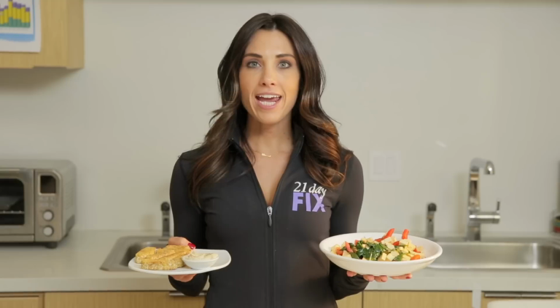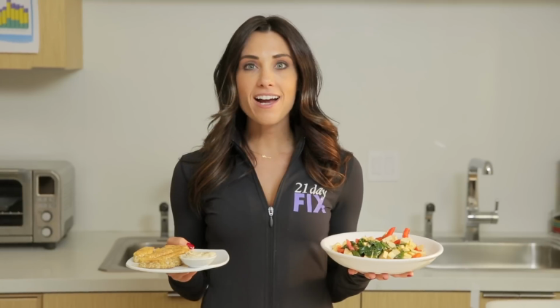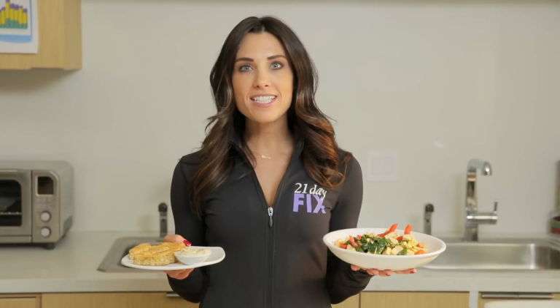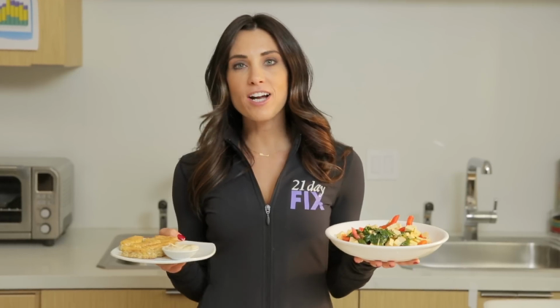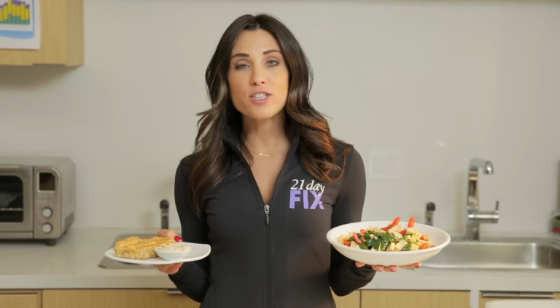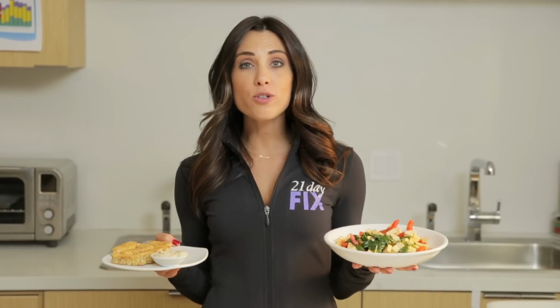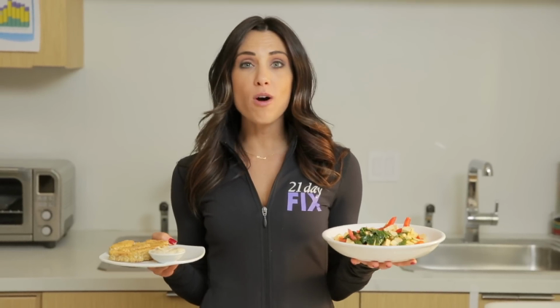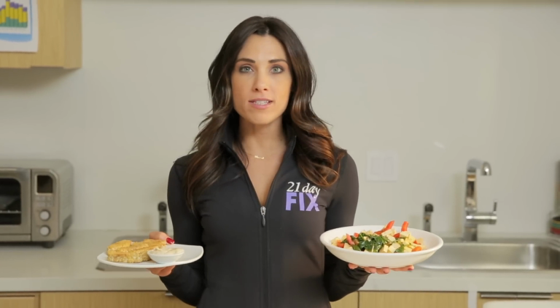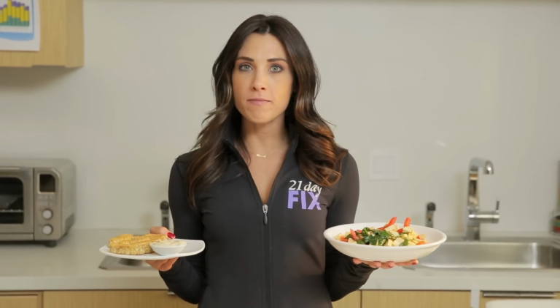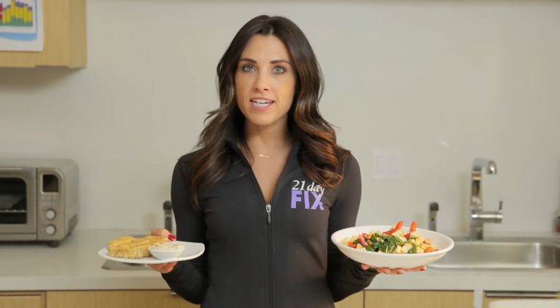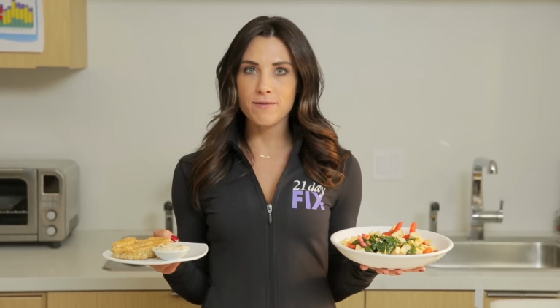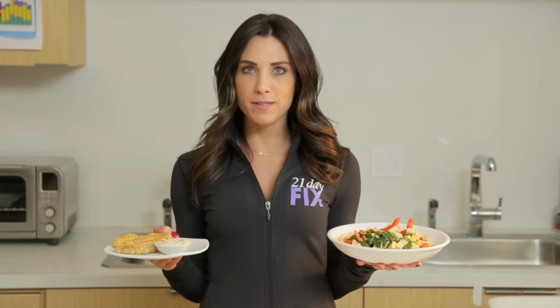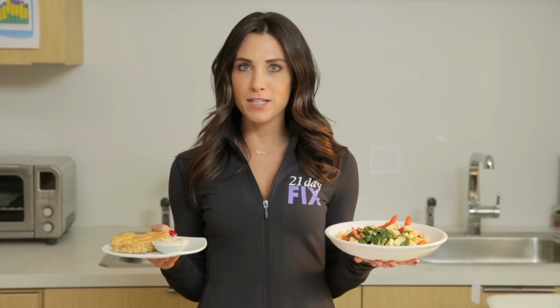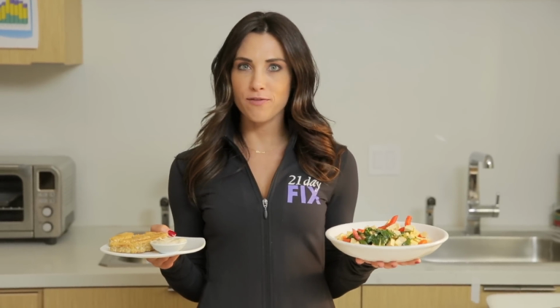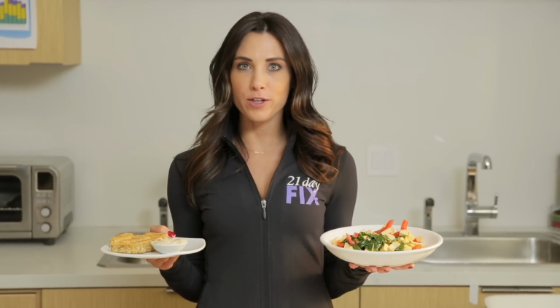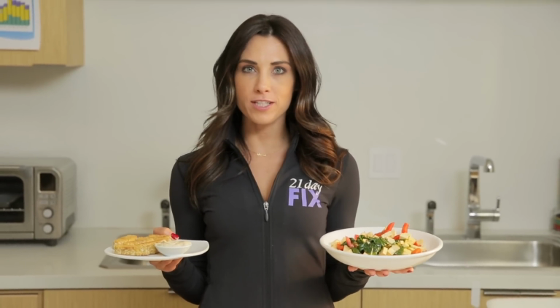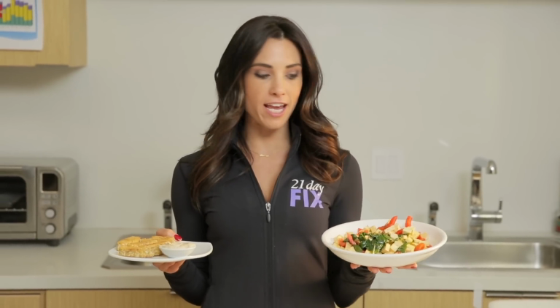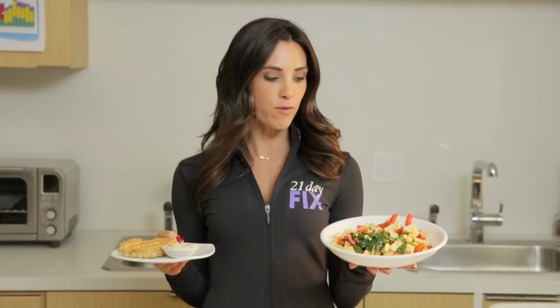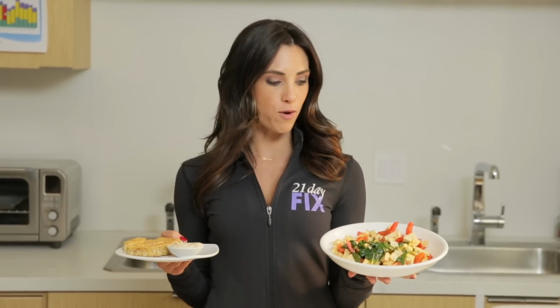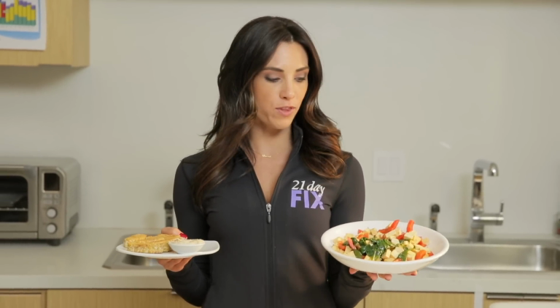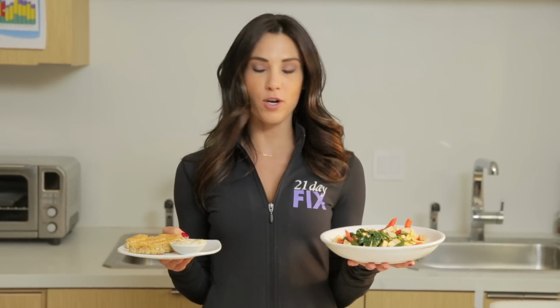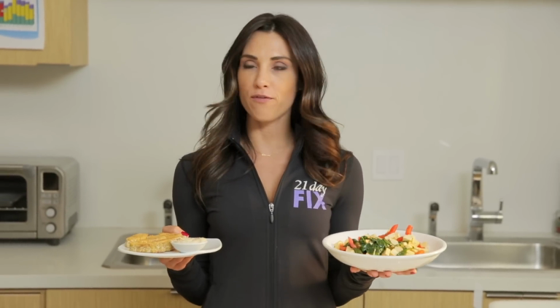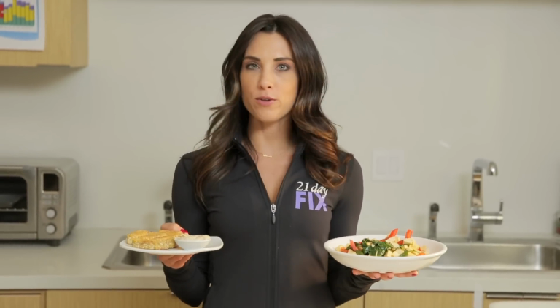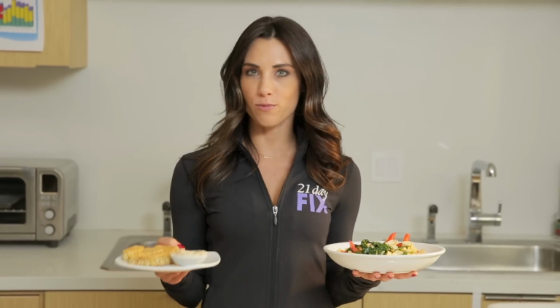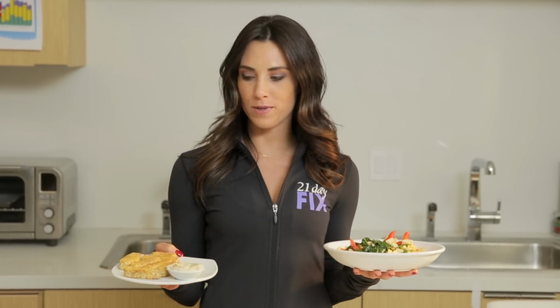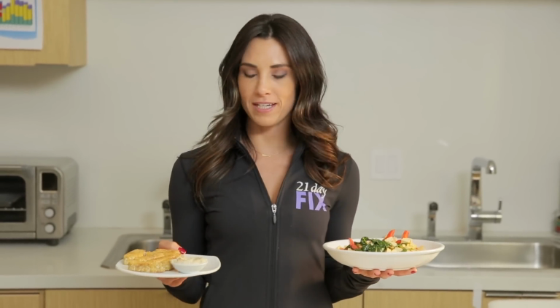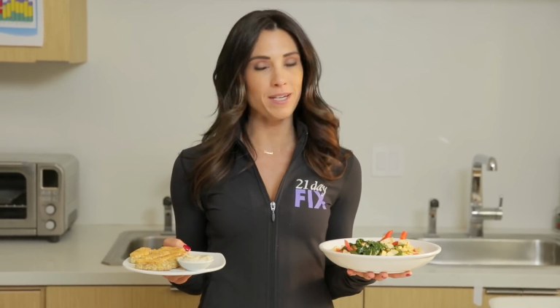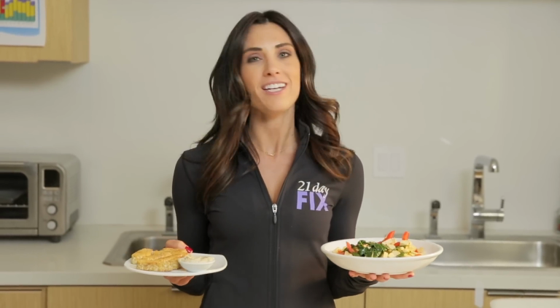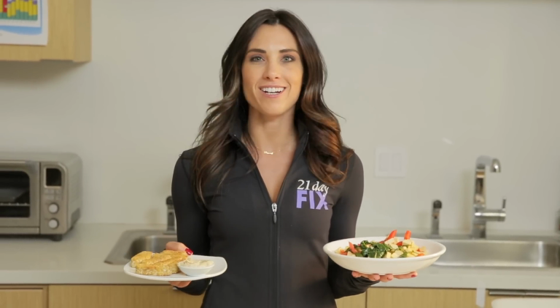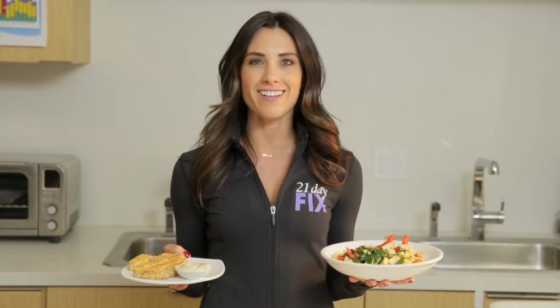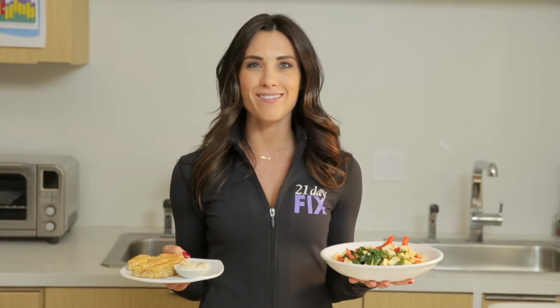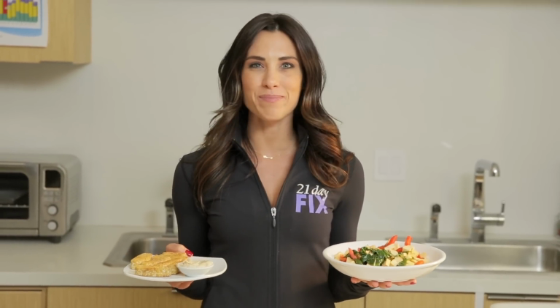Hey guys! I've got two awesome vegan recipes for you today — one with tofu, one with tempeh. You're gonna love them.